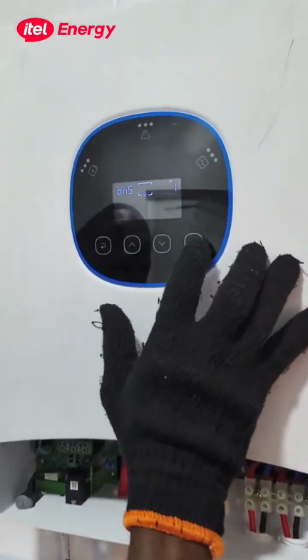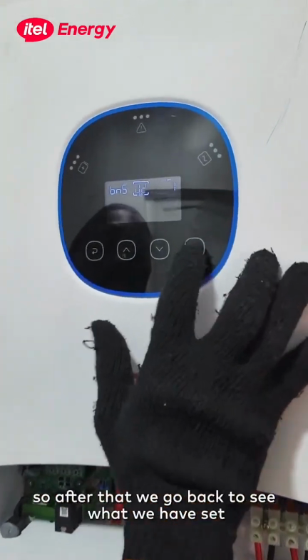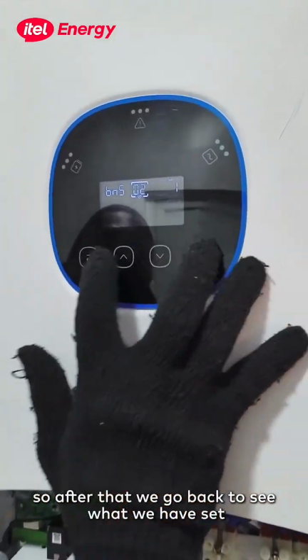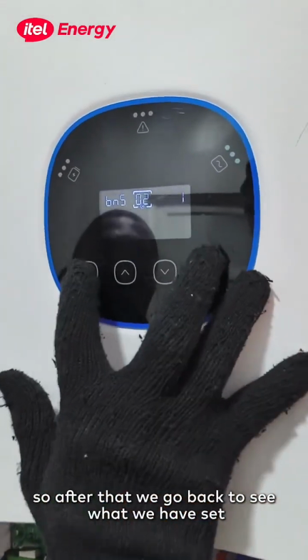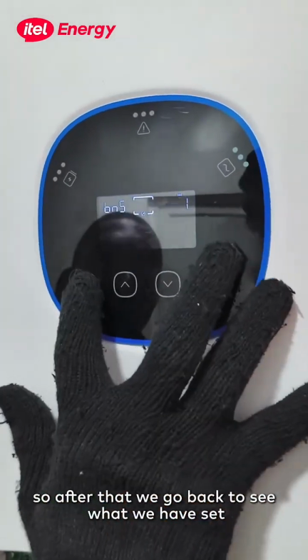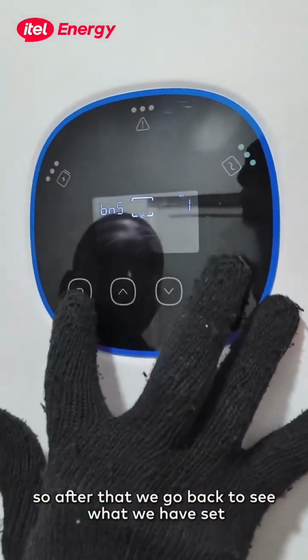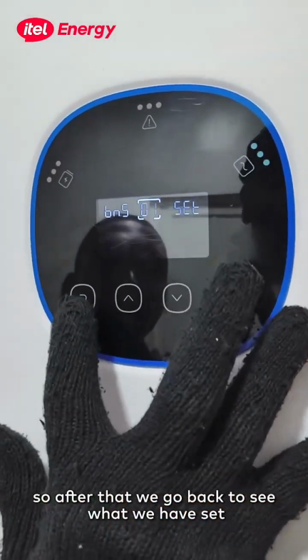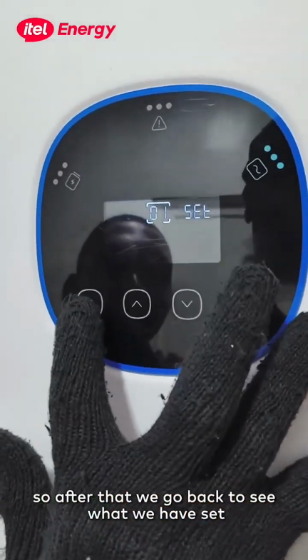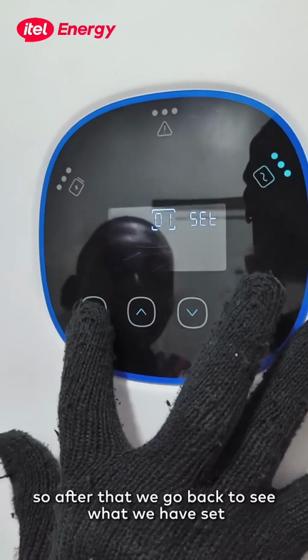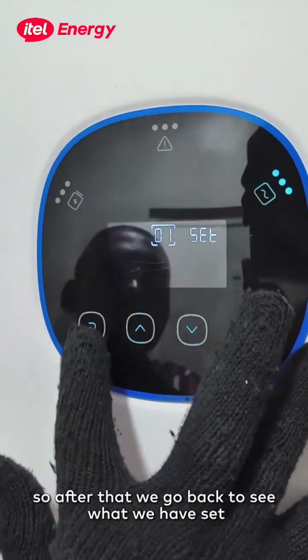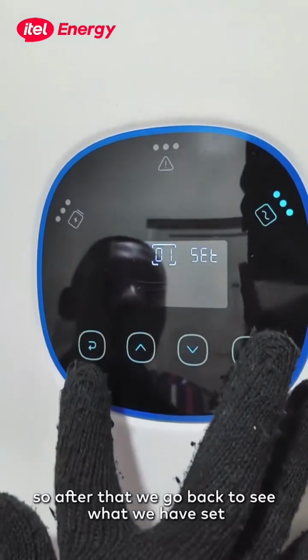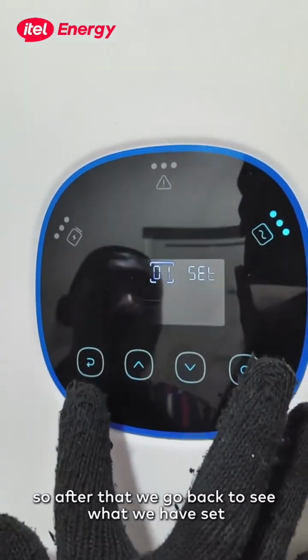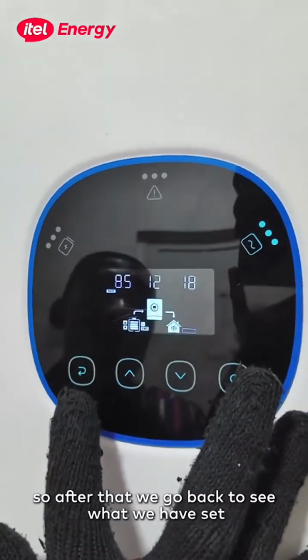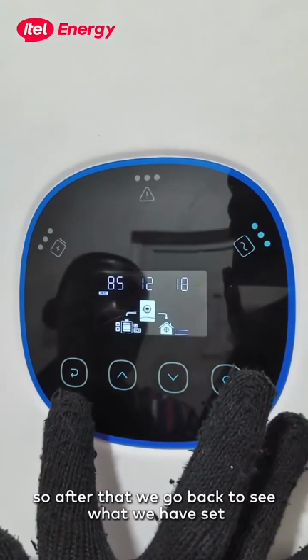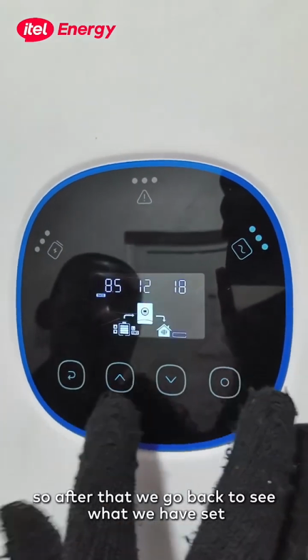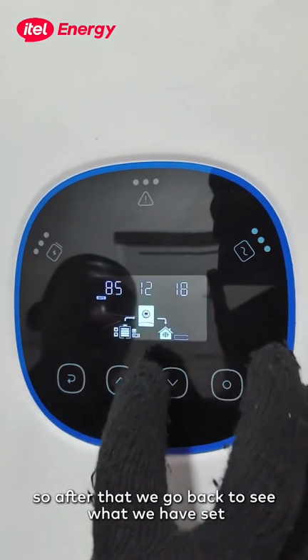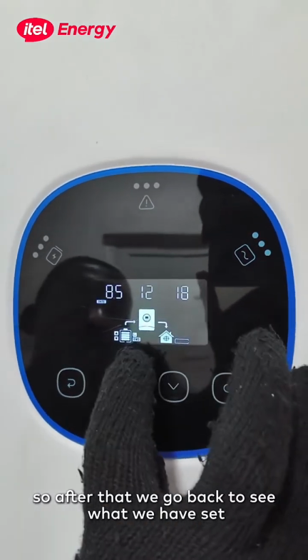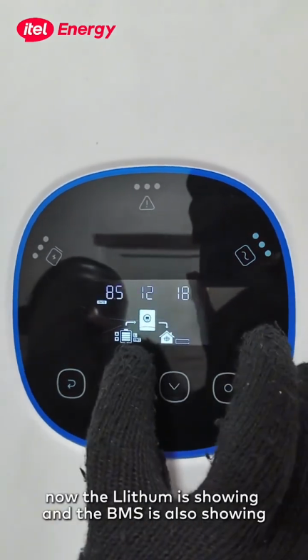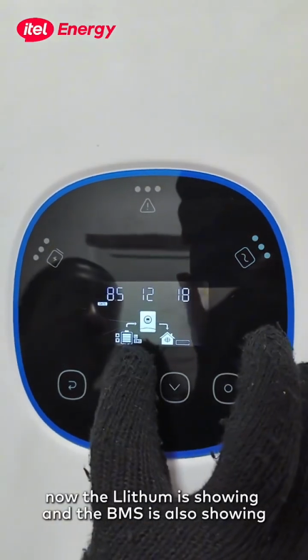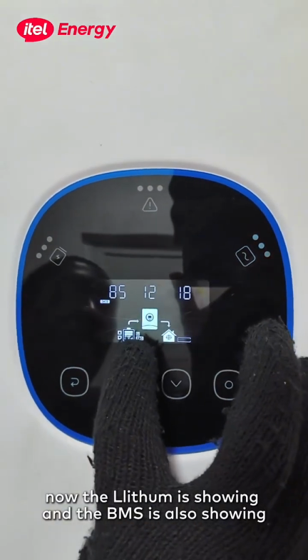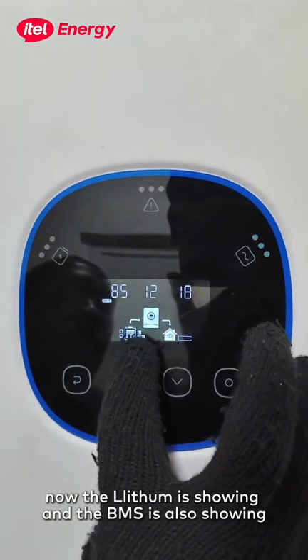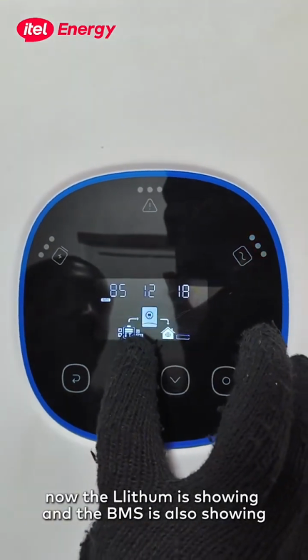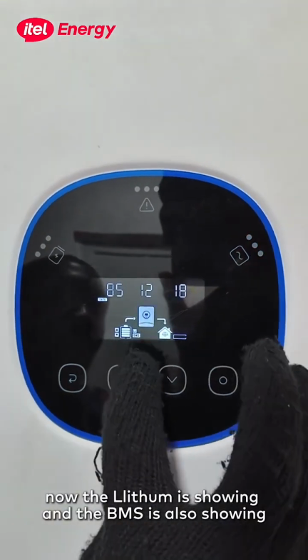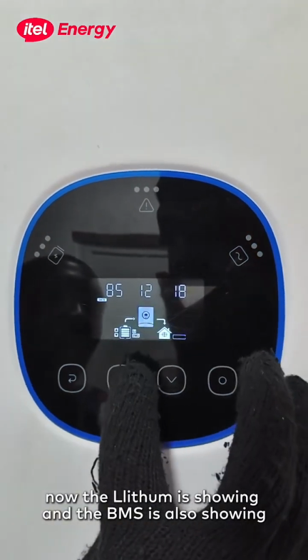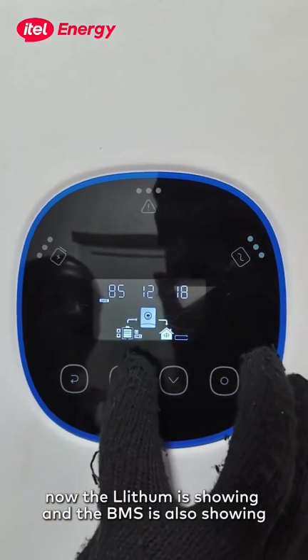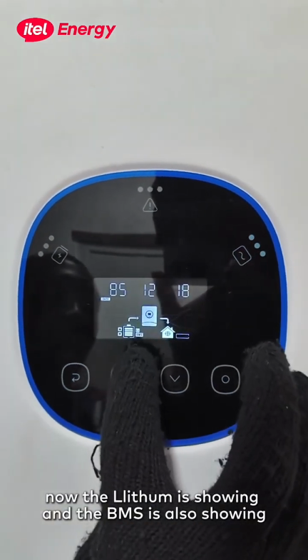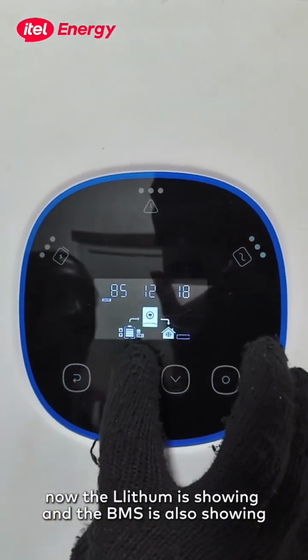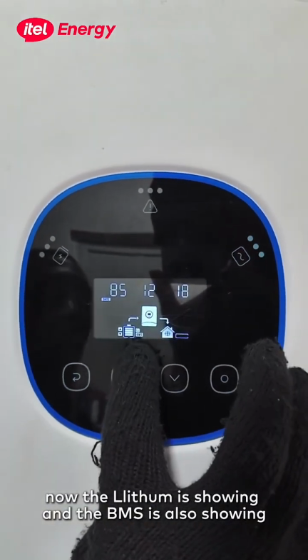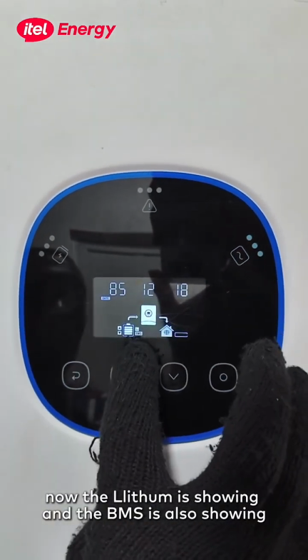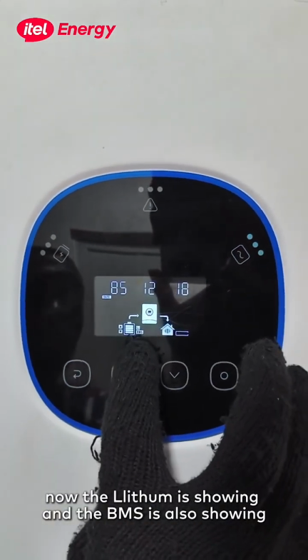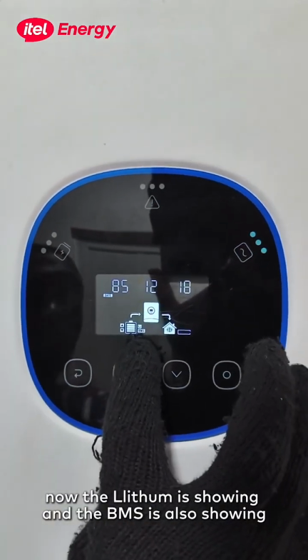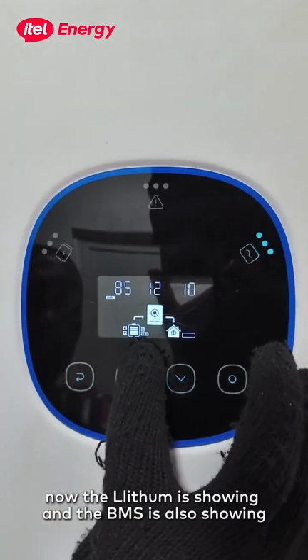After that, we go back to verify what we have set. Now the lithium battery type is showing and the BMS is also showing correctly.